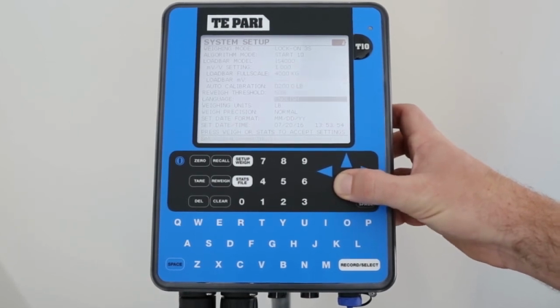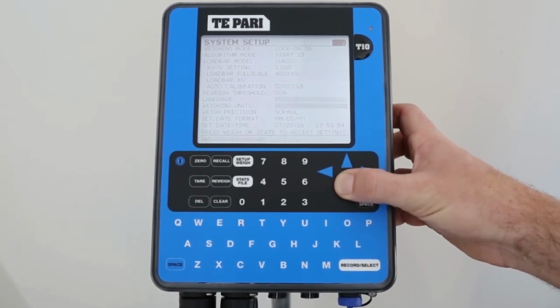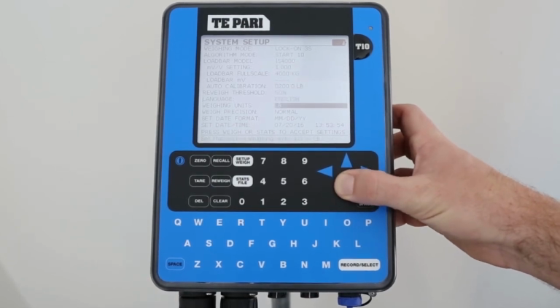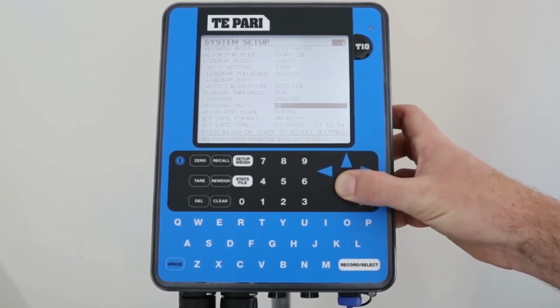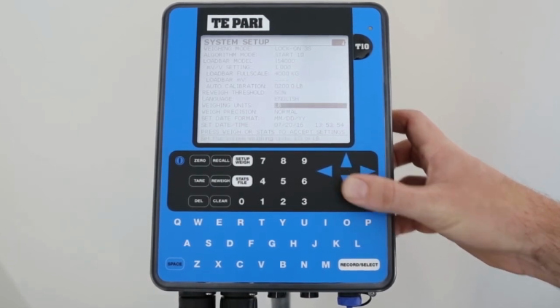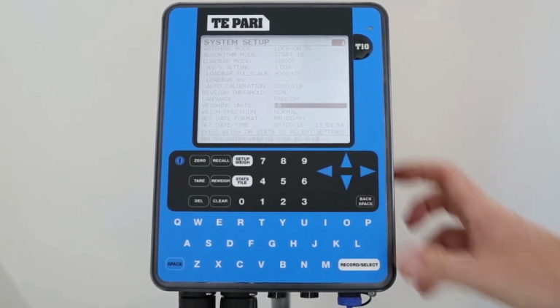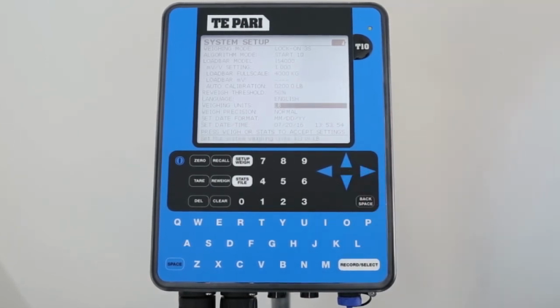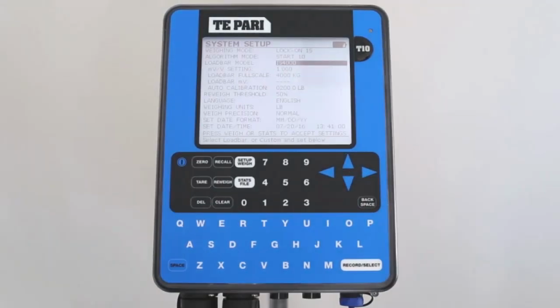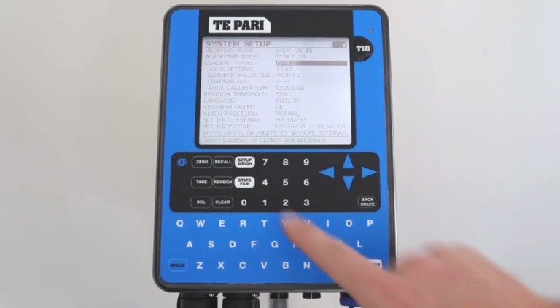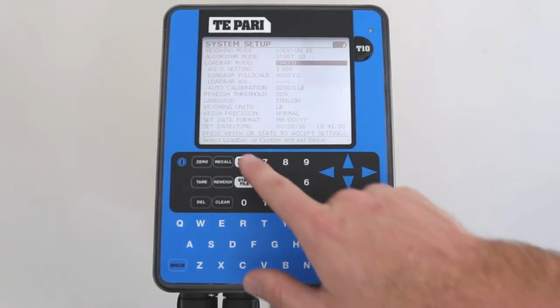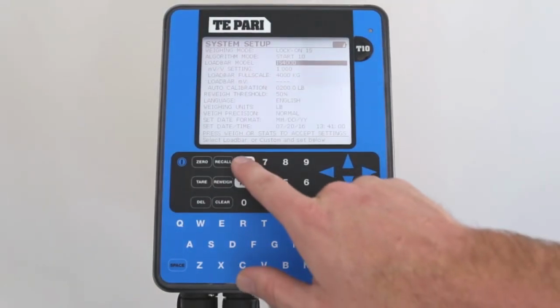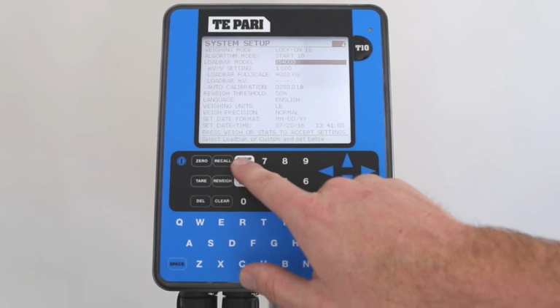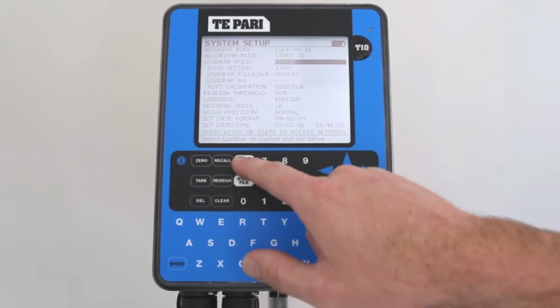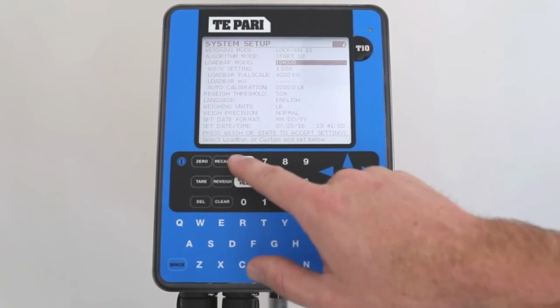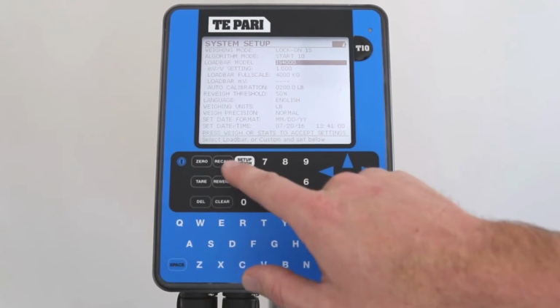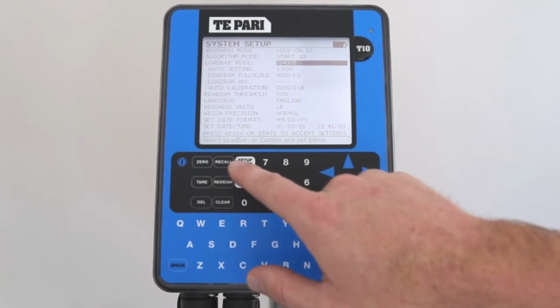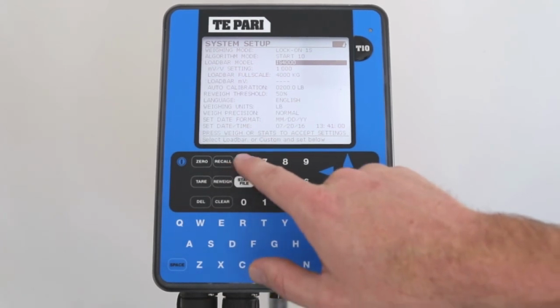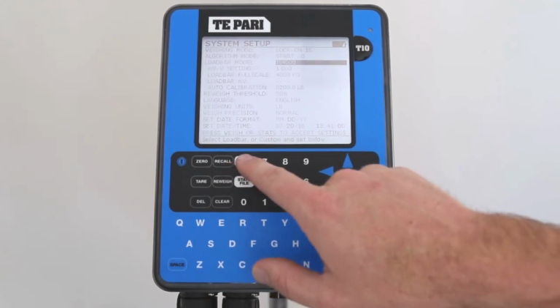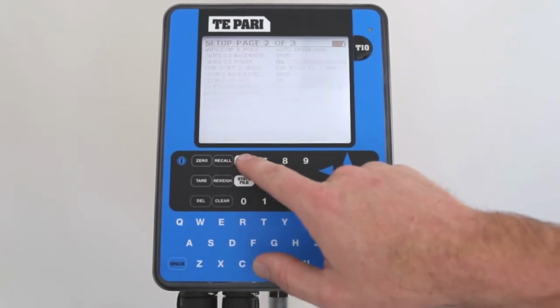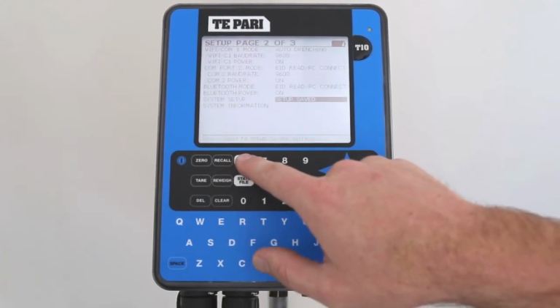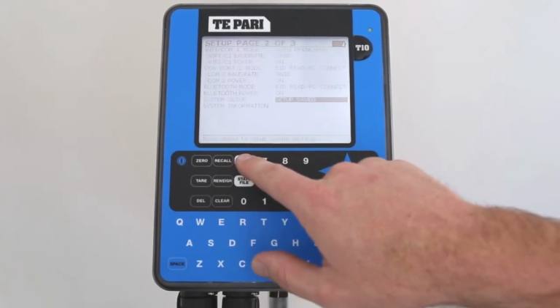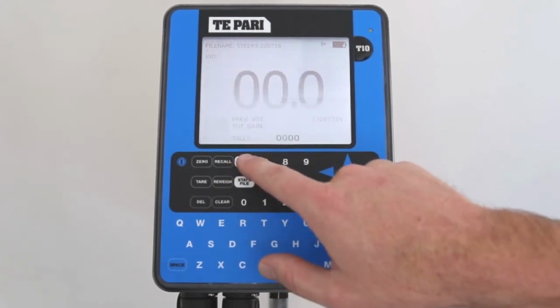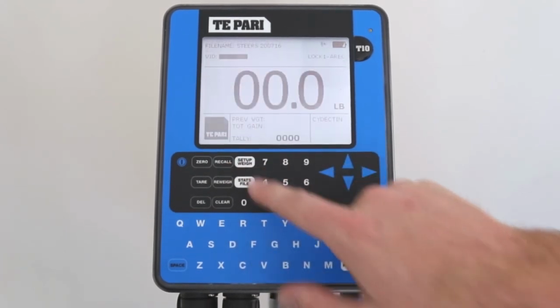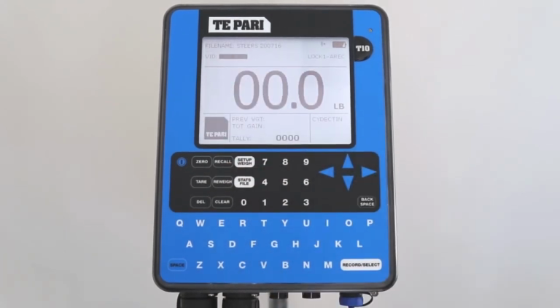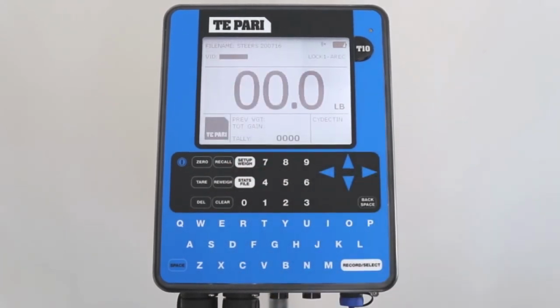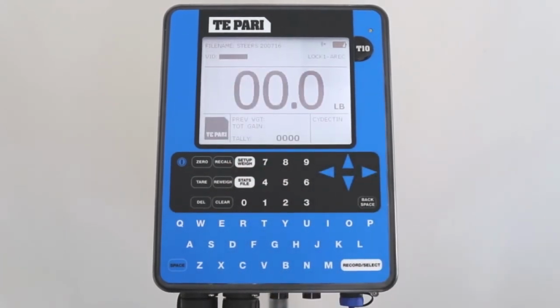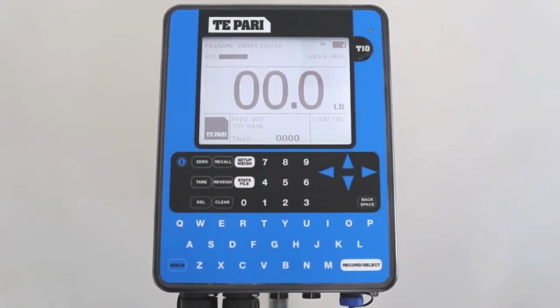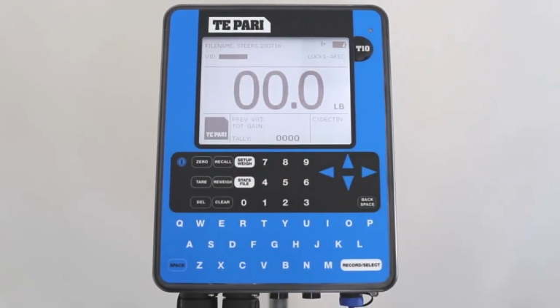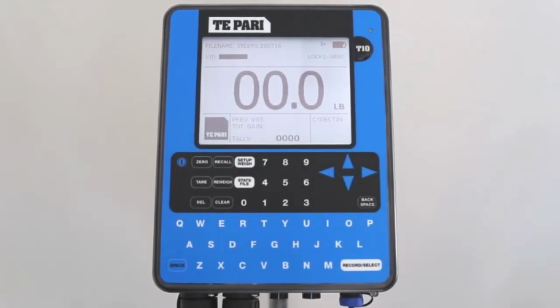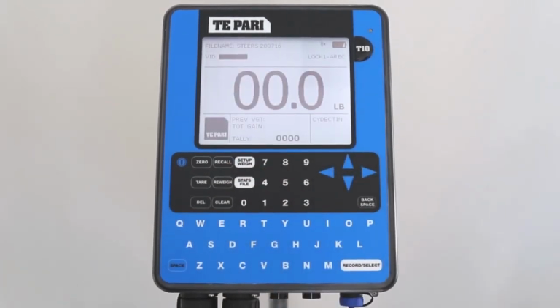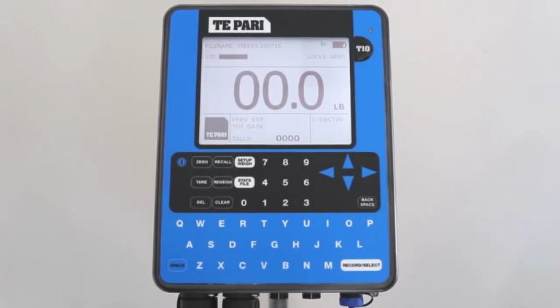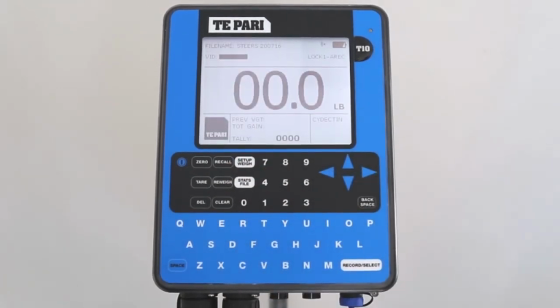Simply push Setup Weigh twice and you will return to the main screen. You are now ready to start weighing.